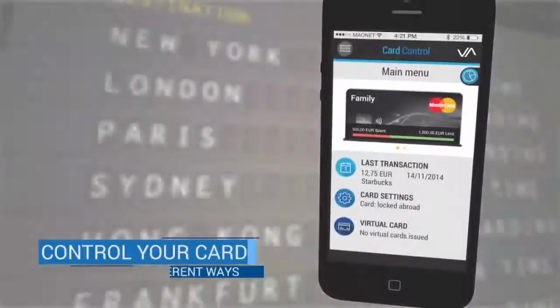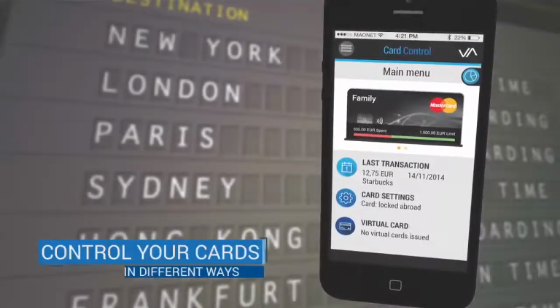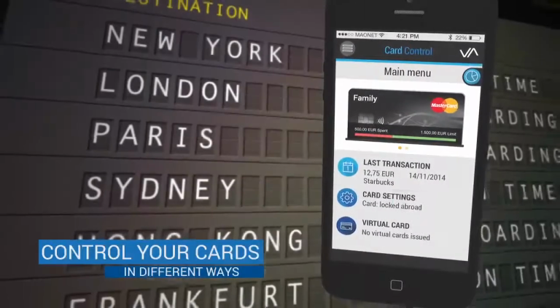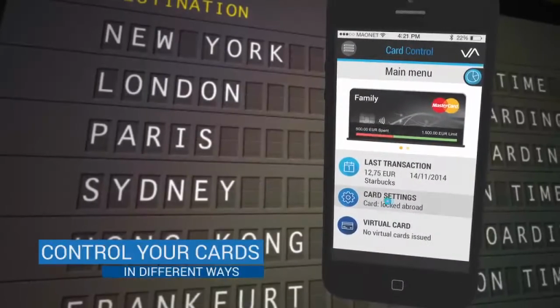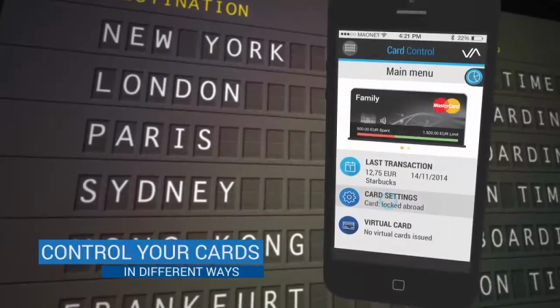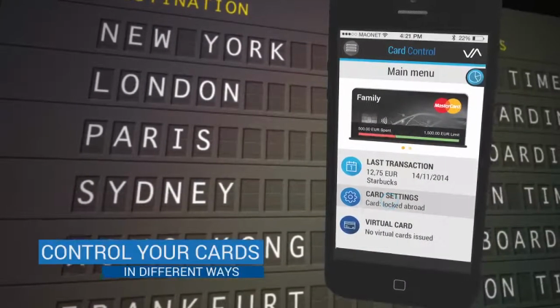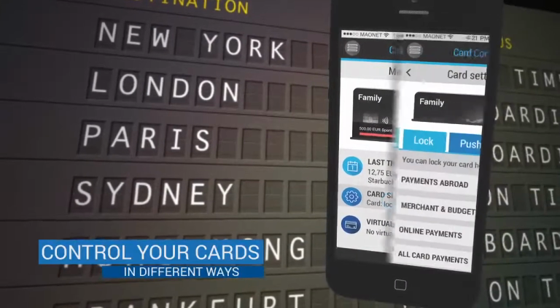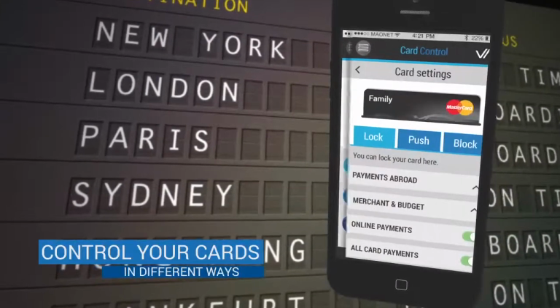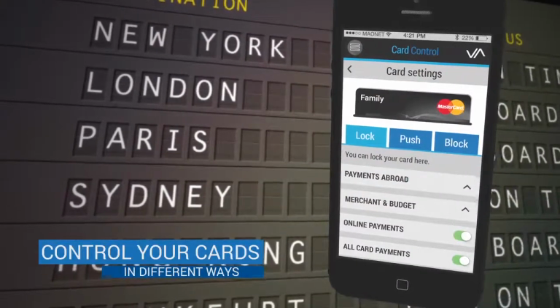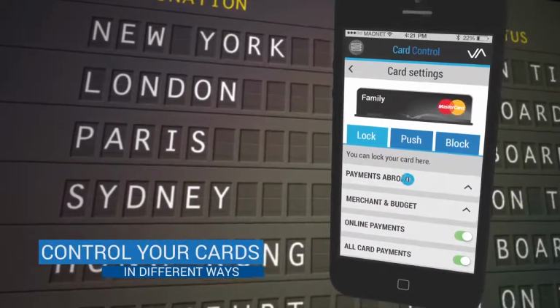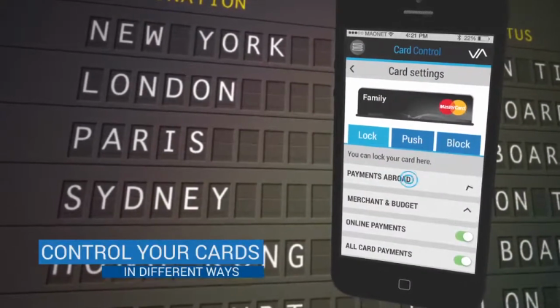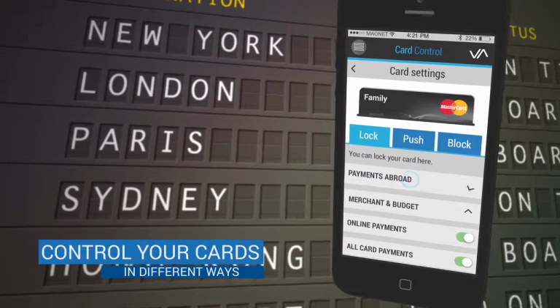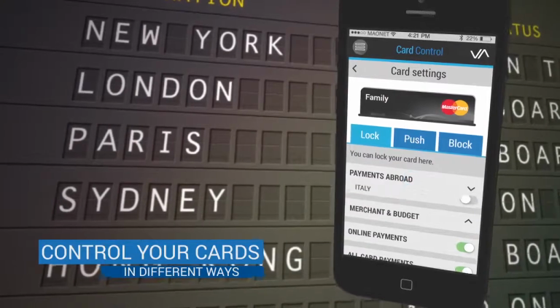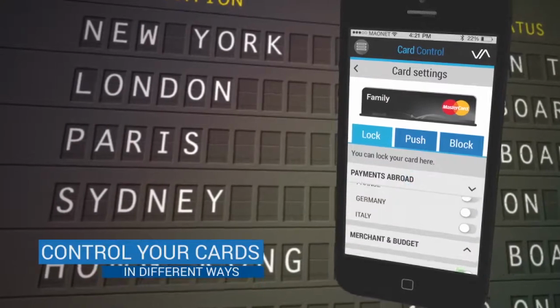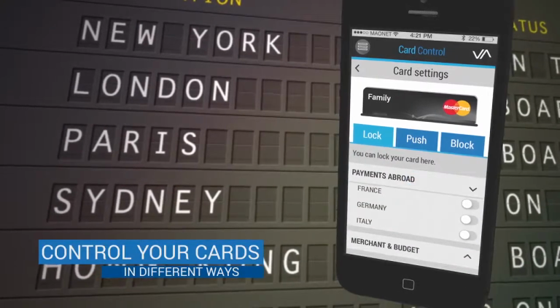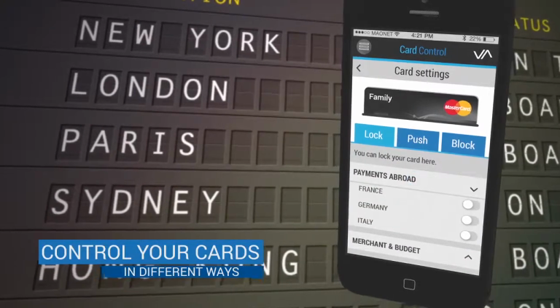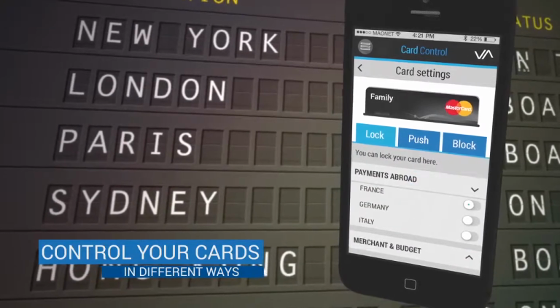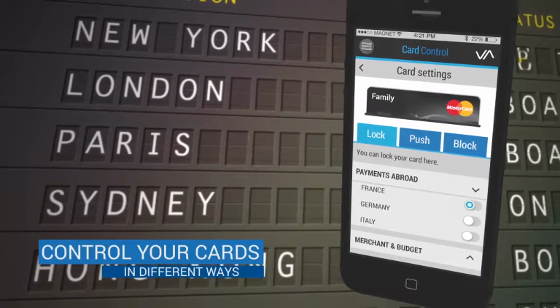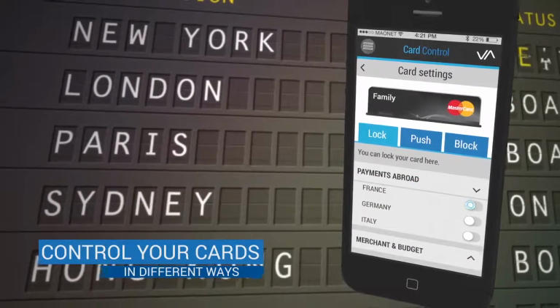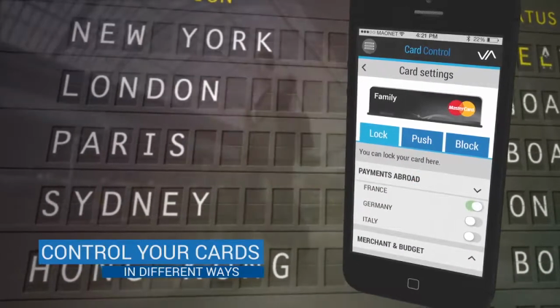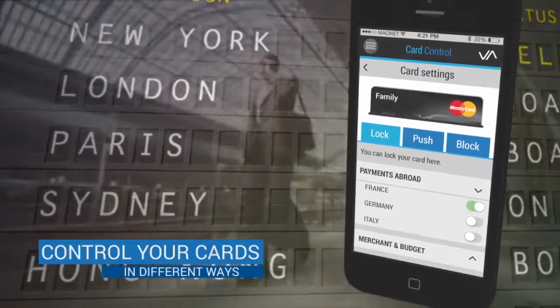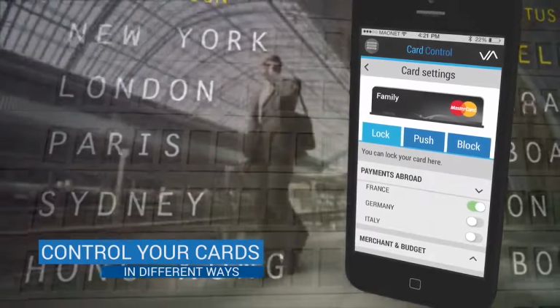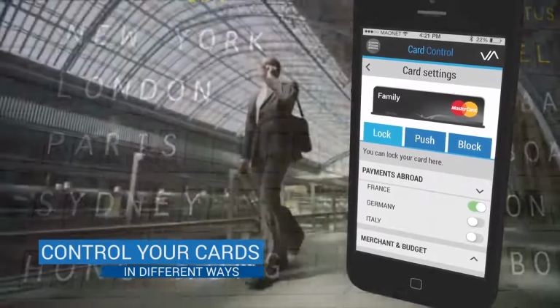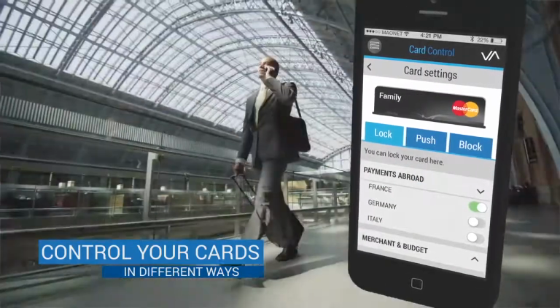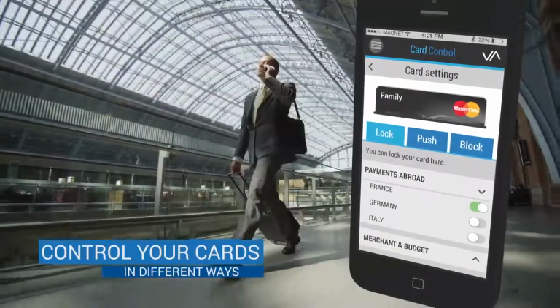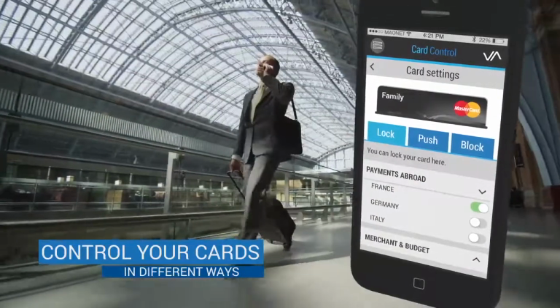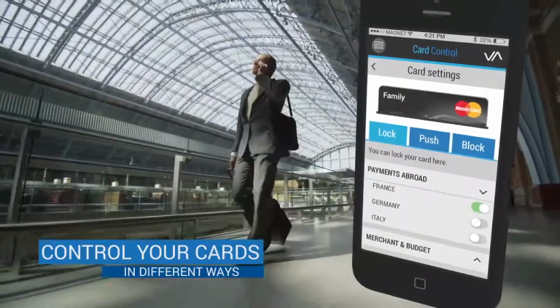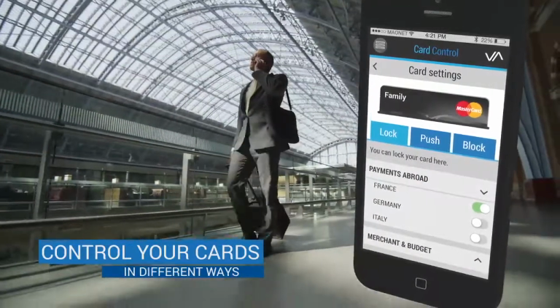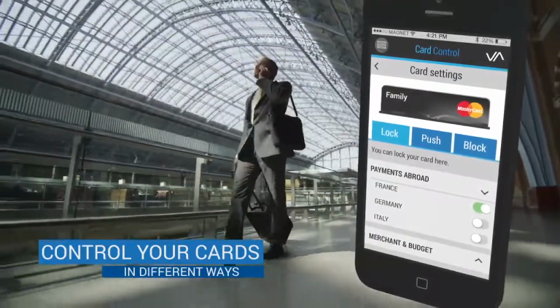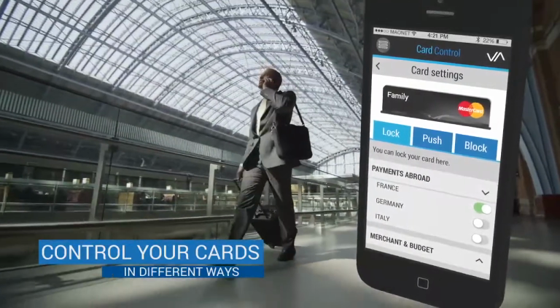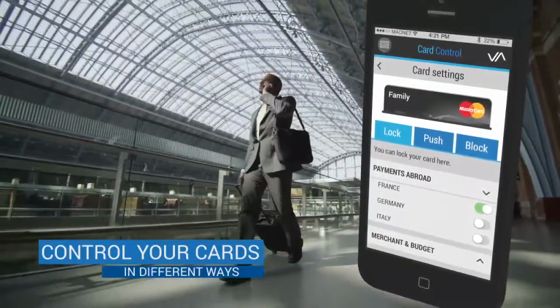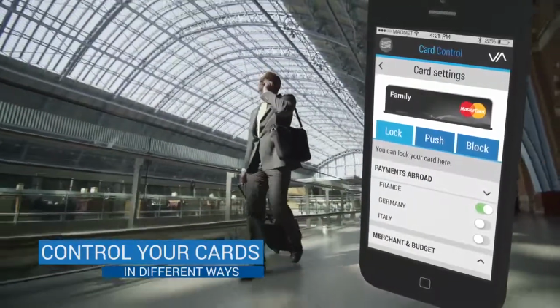When you're travelling, you can use Location Control to enable and disable your card for specific destinations.